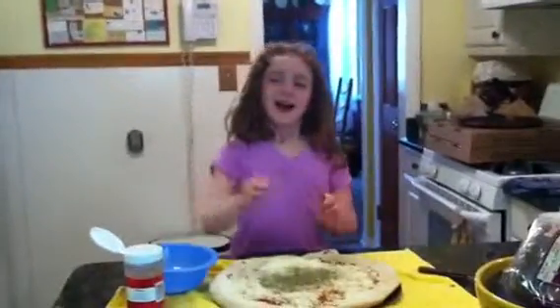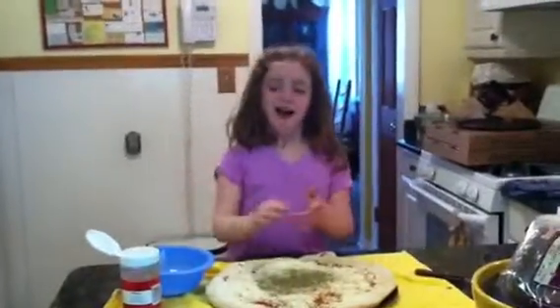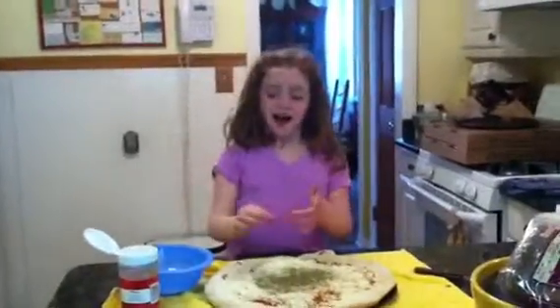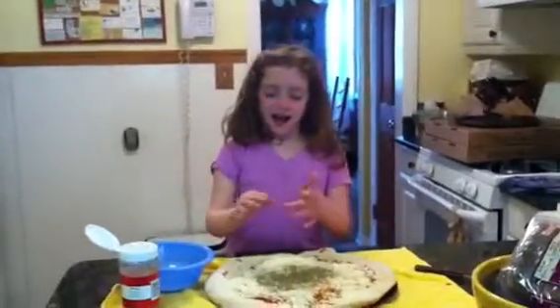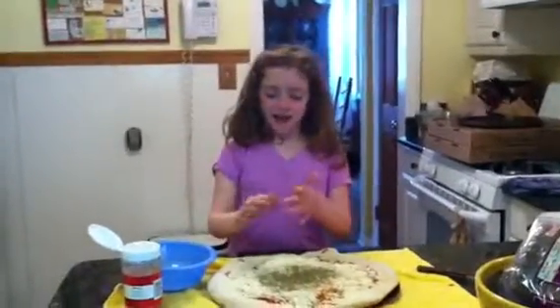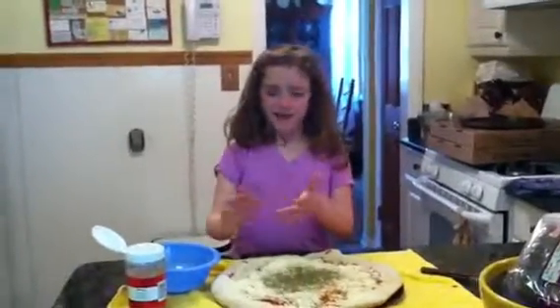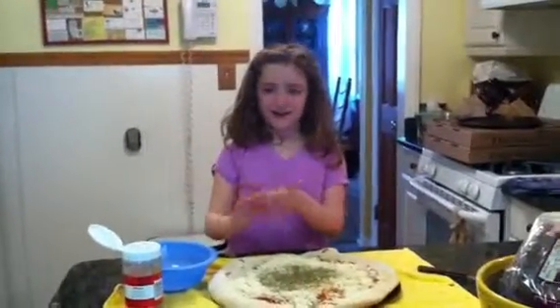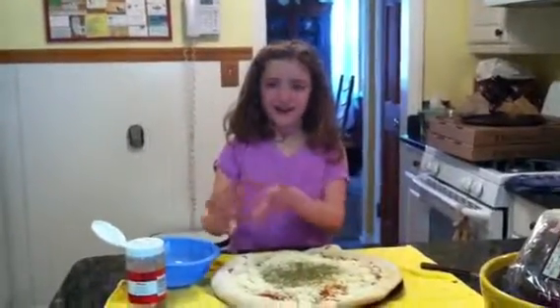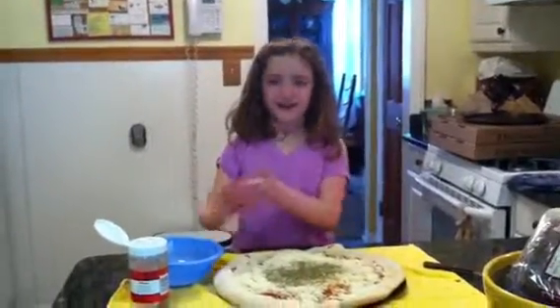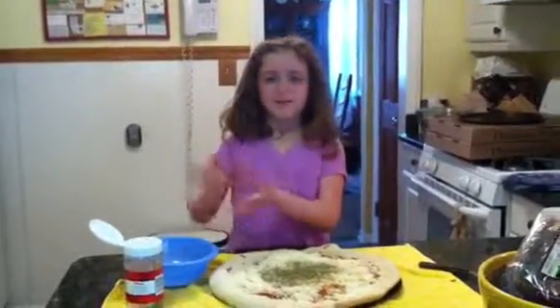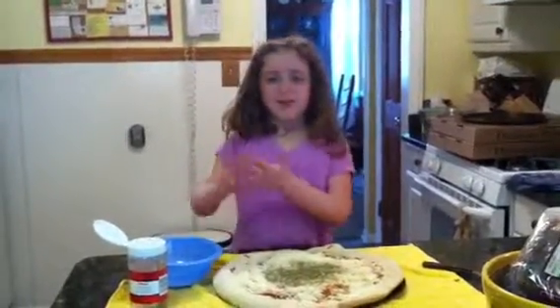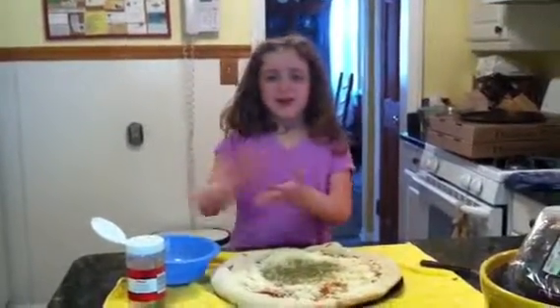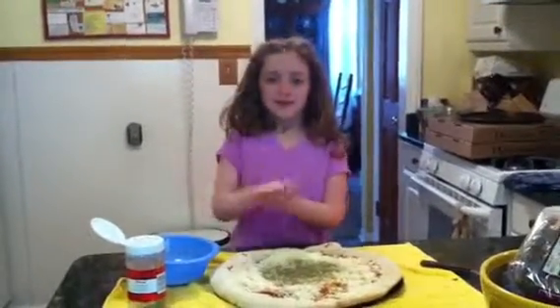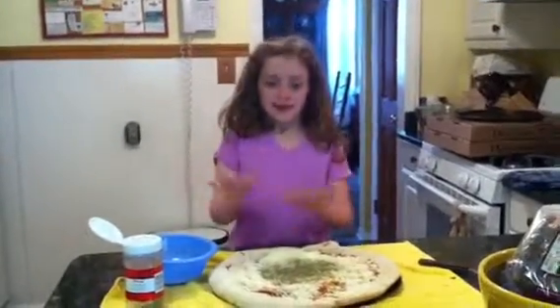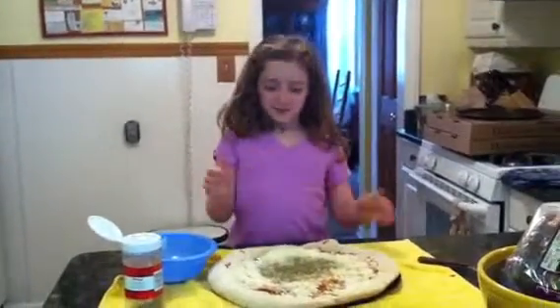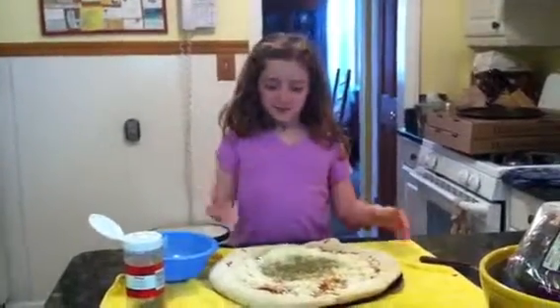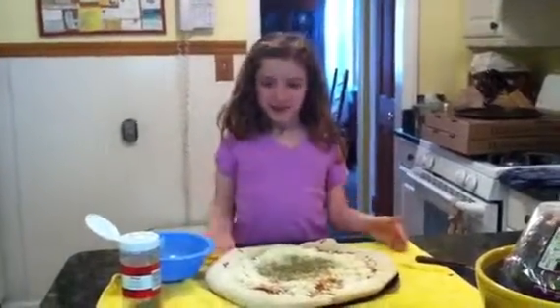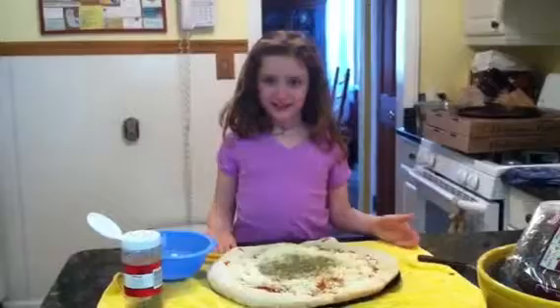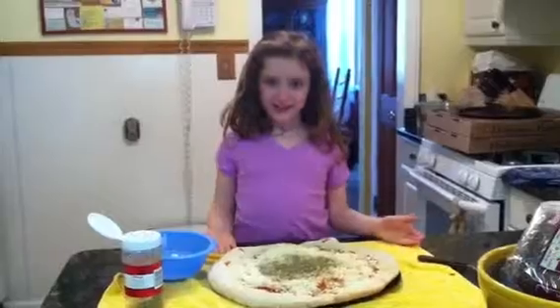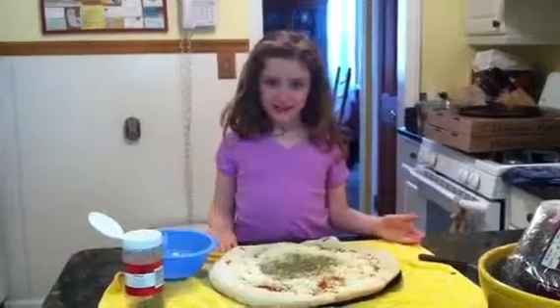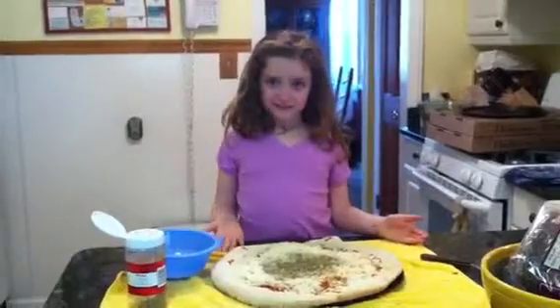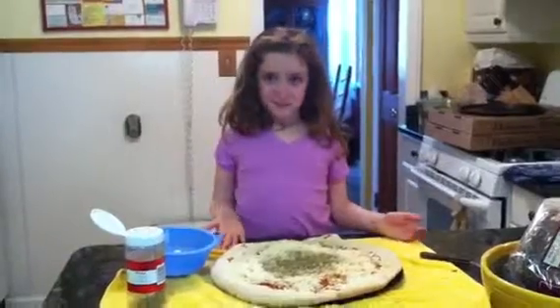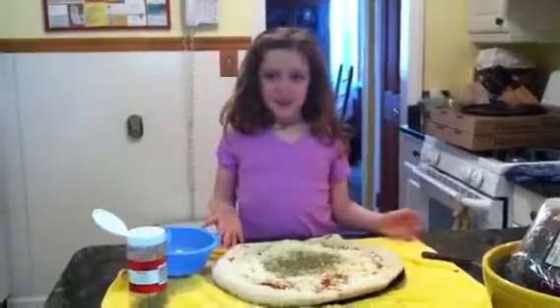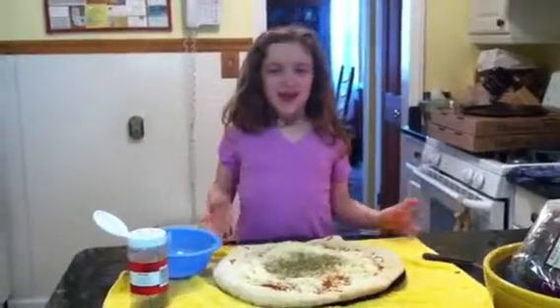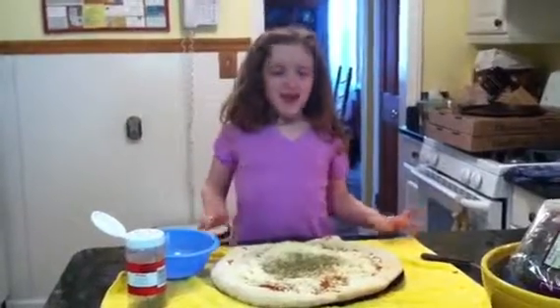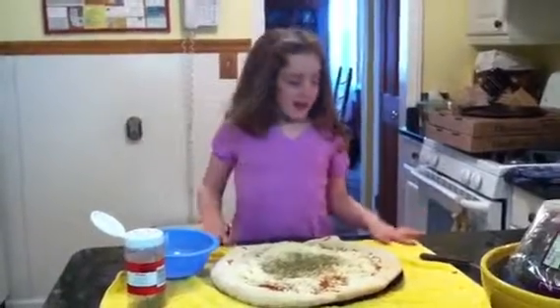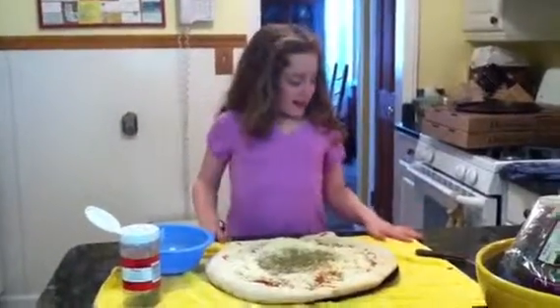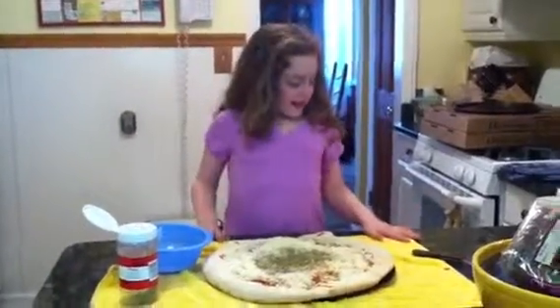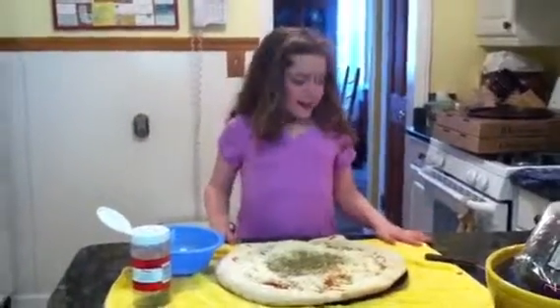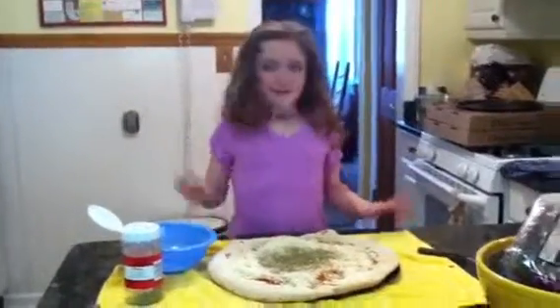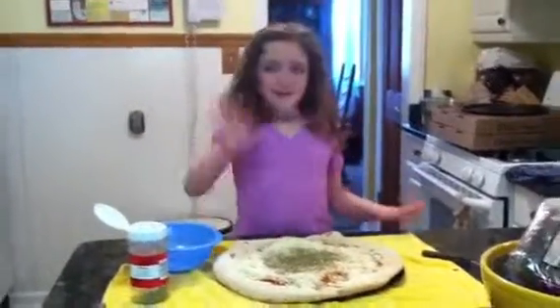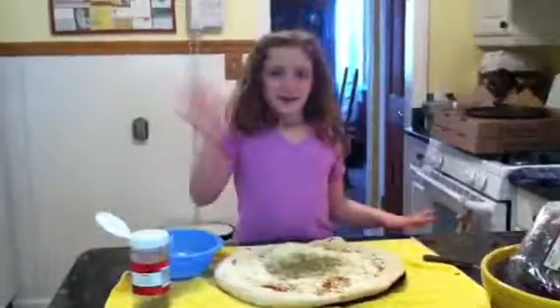Now I'm going to let my grandma put it in the oven. Bye.